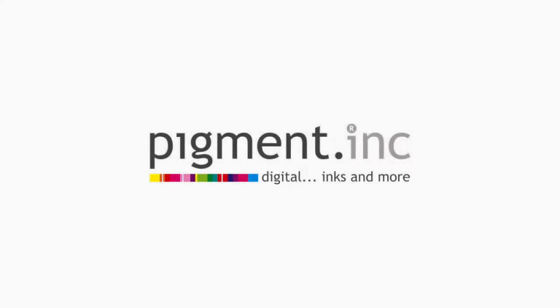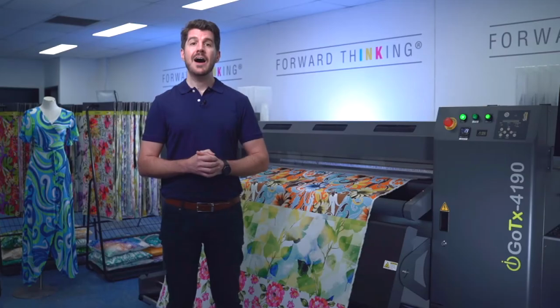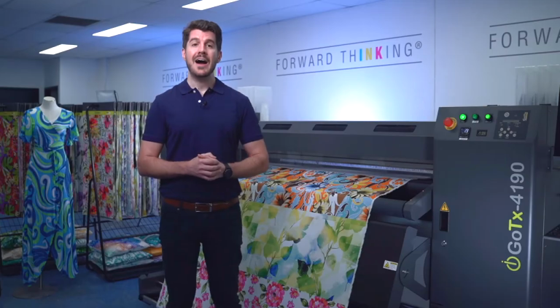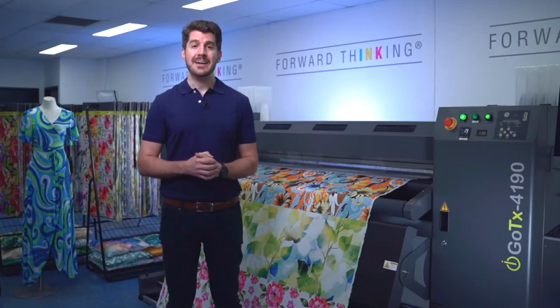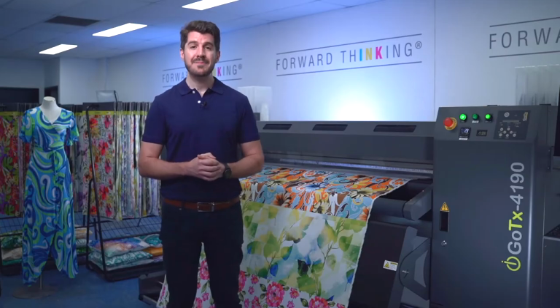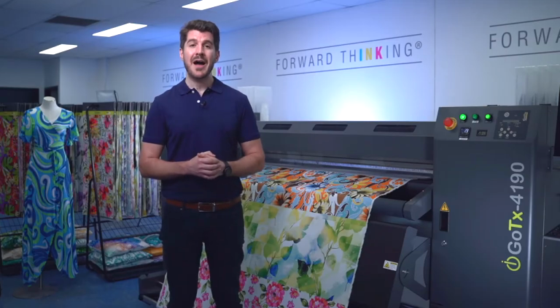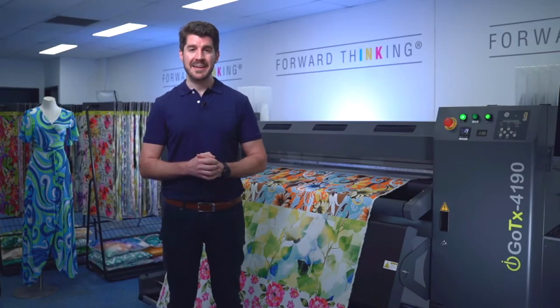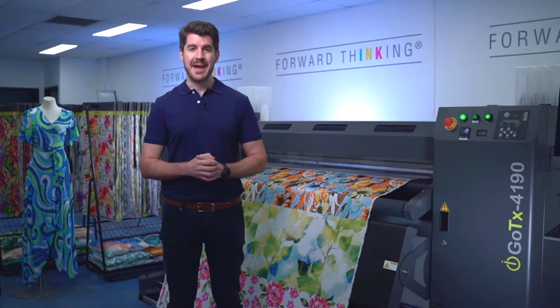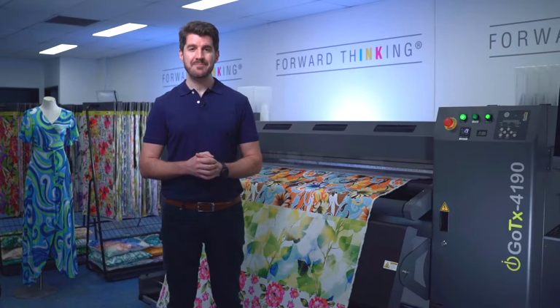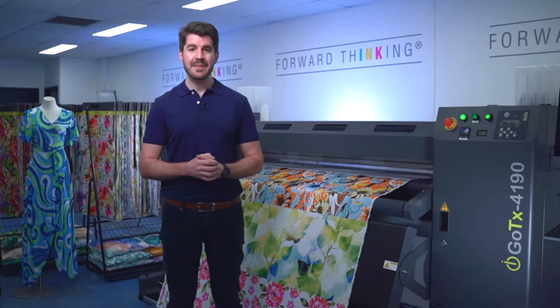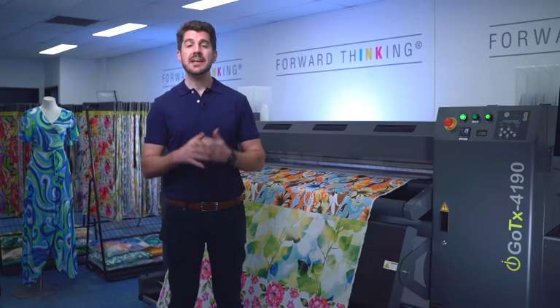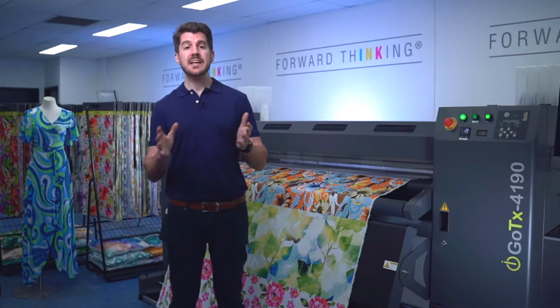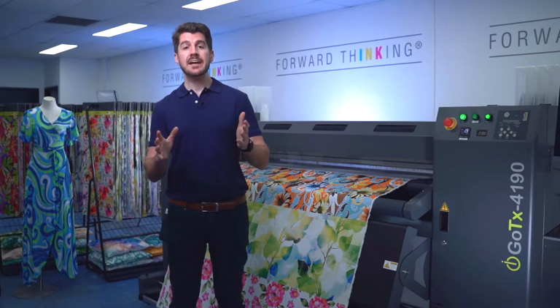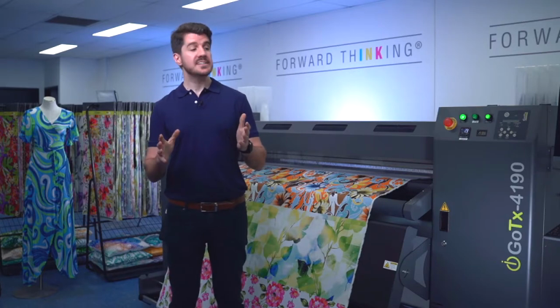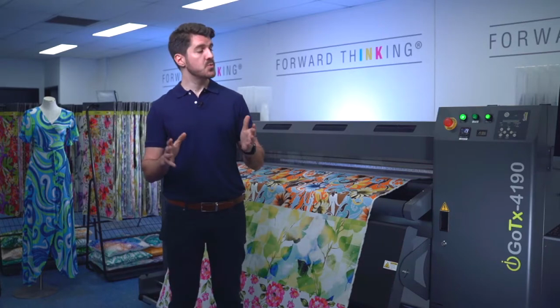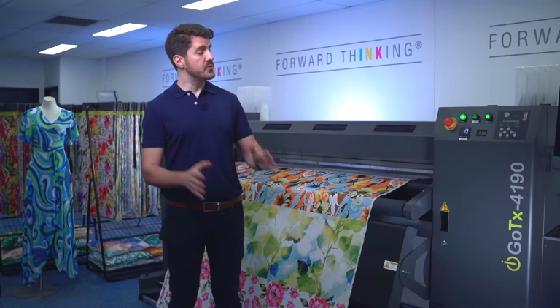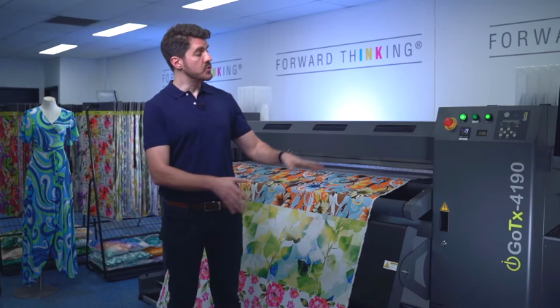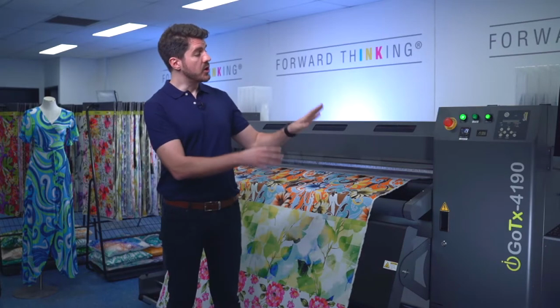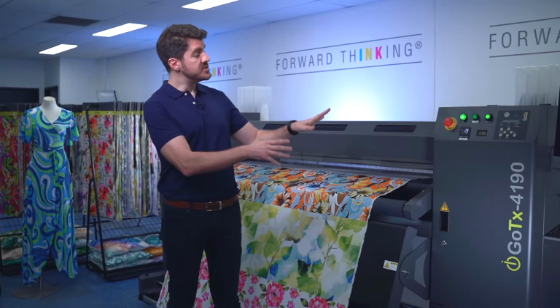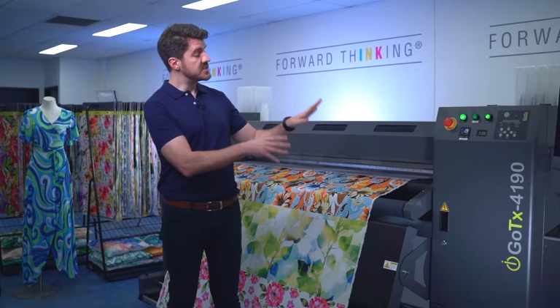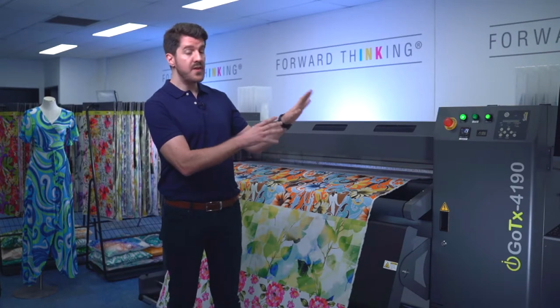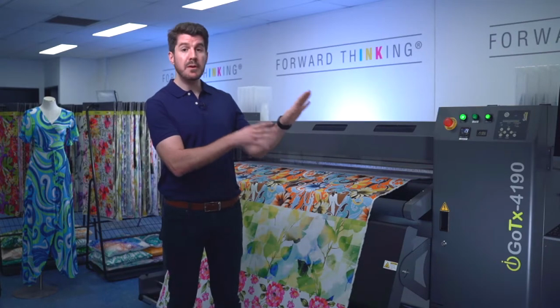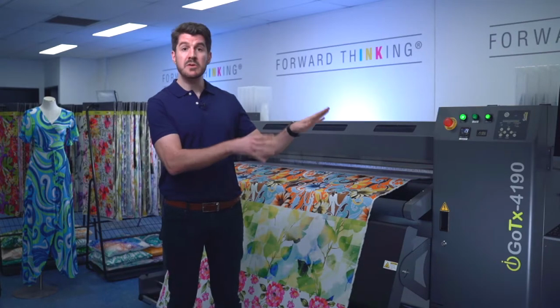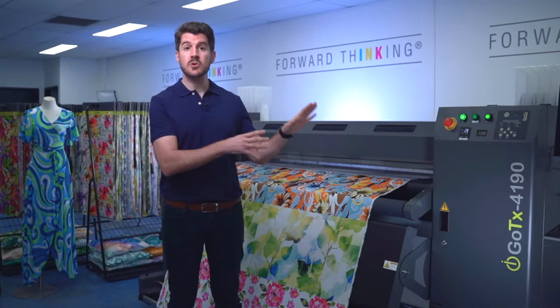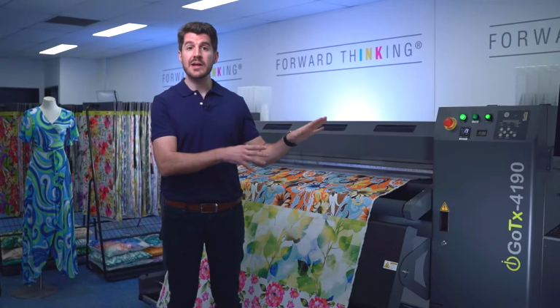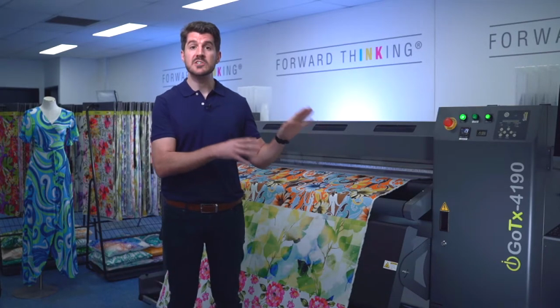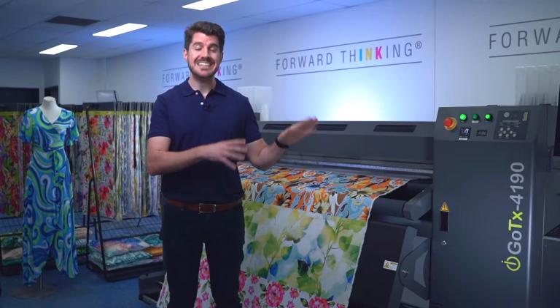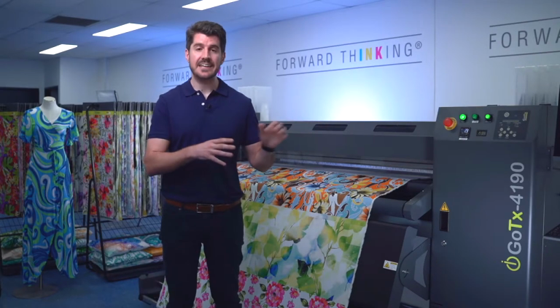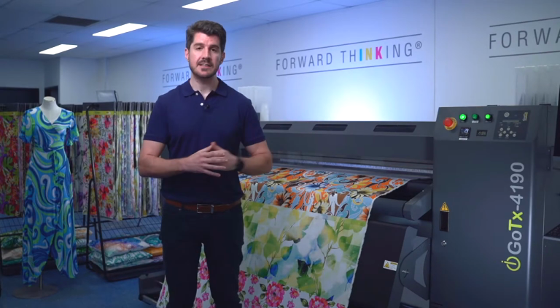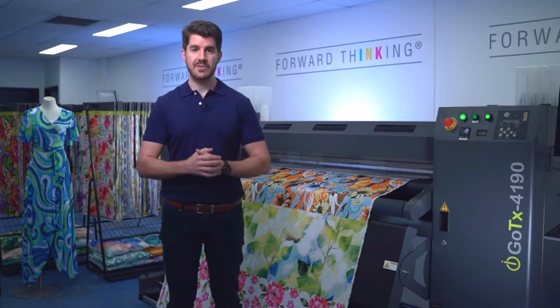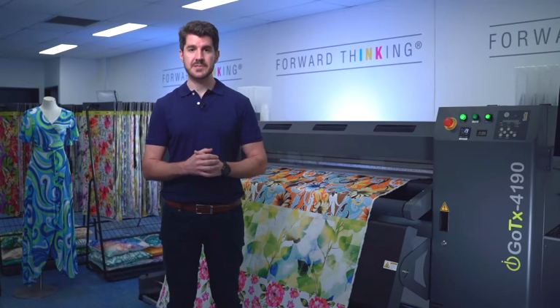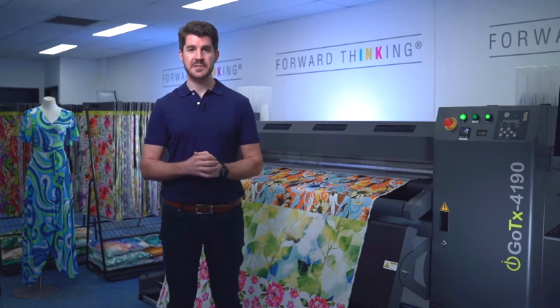Hi, I'm Cam, and today I'd like to run through the GoTex Fabric Printer Range's technical advancements.